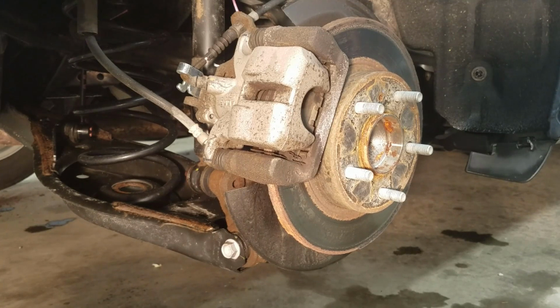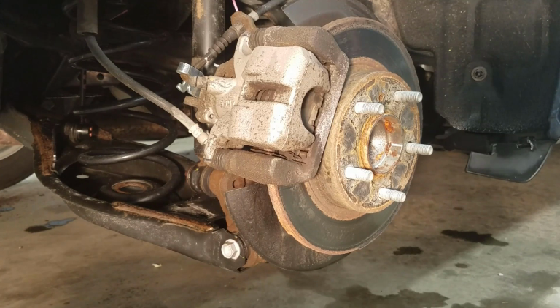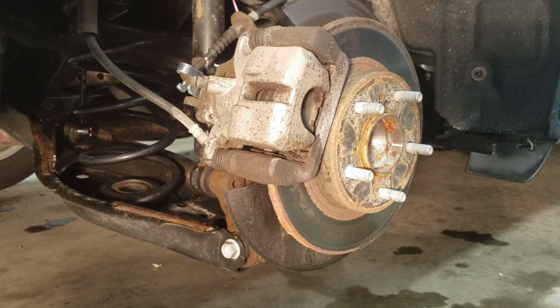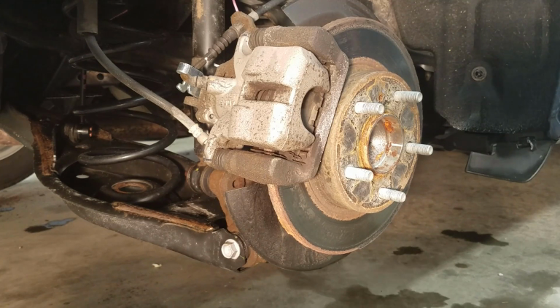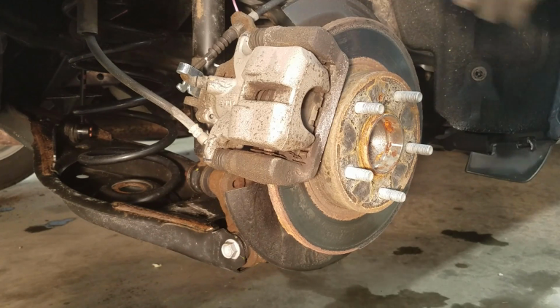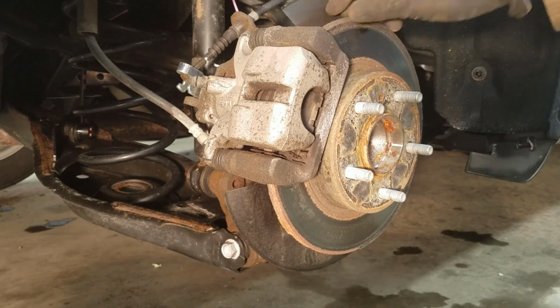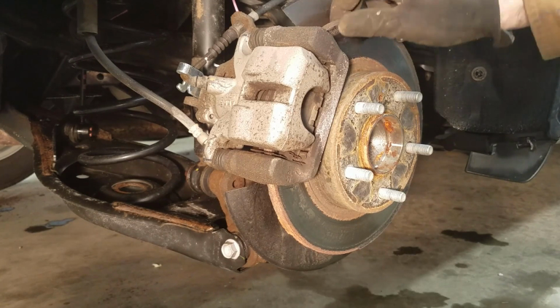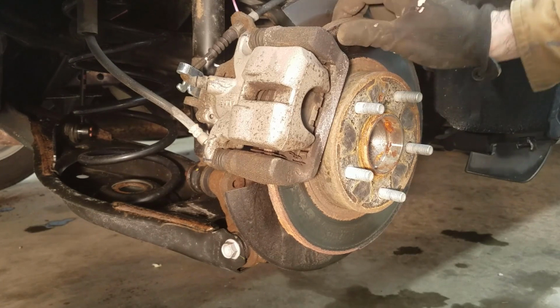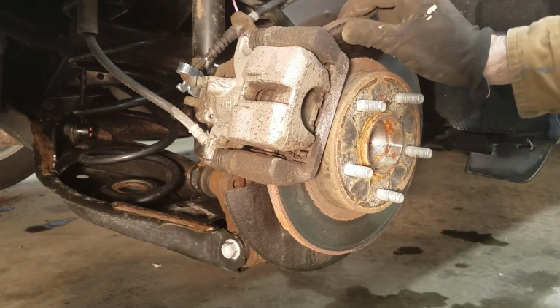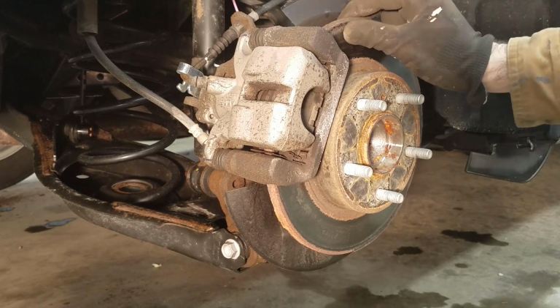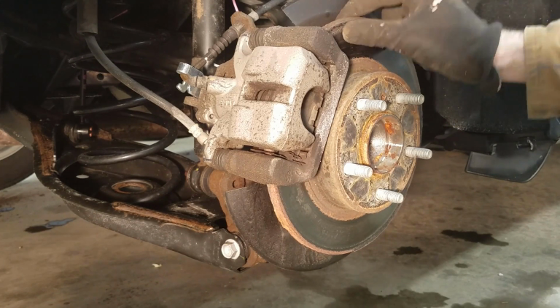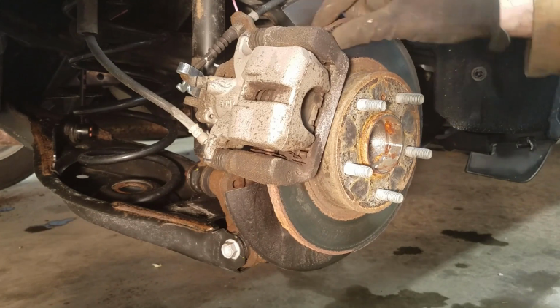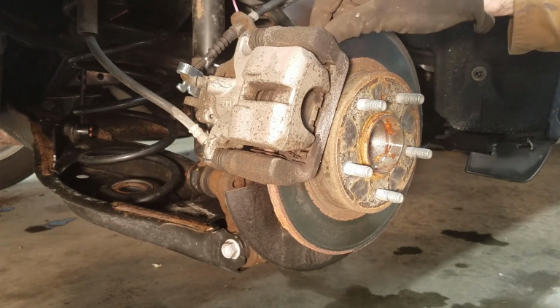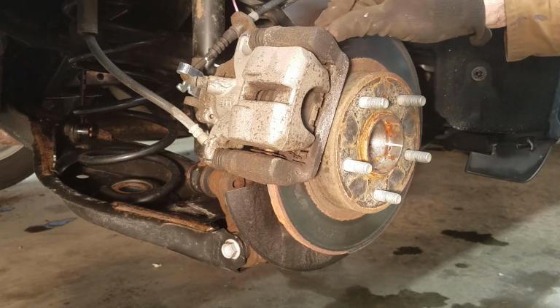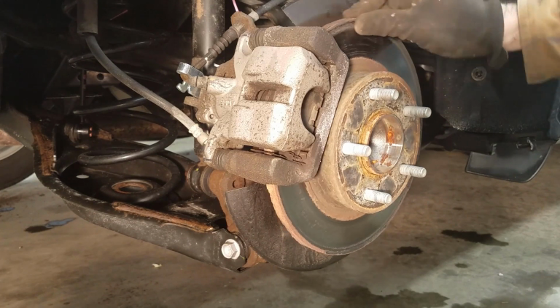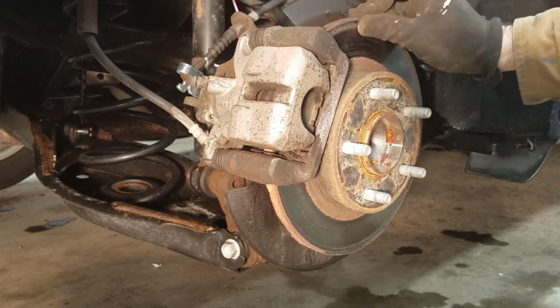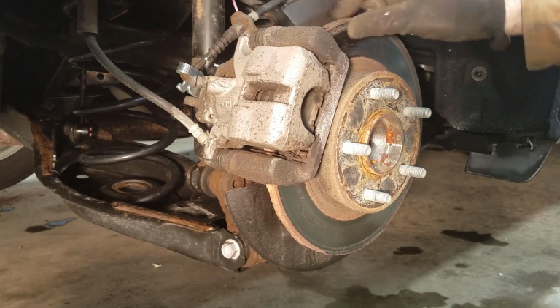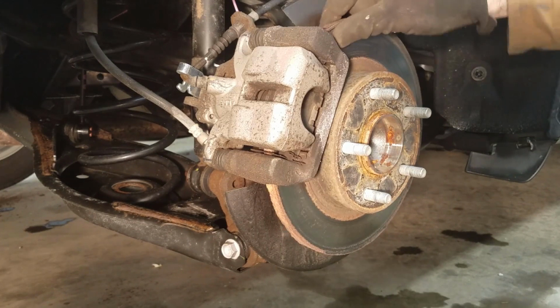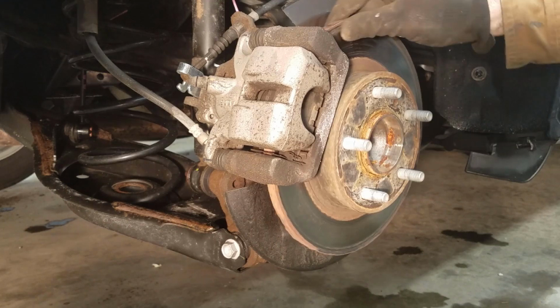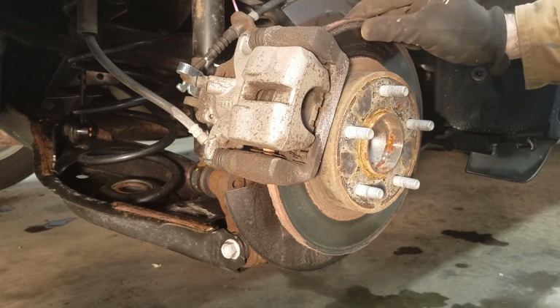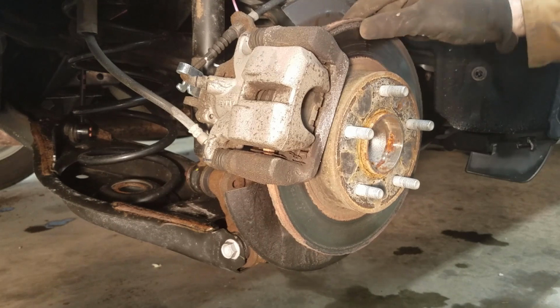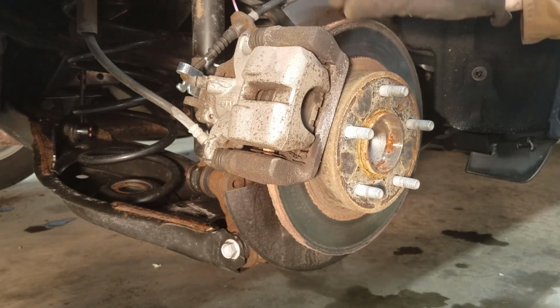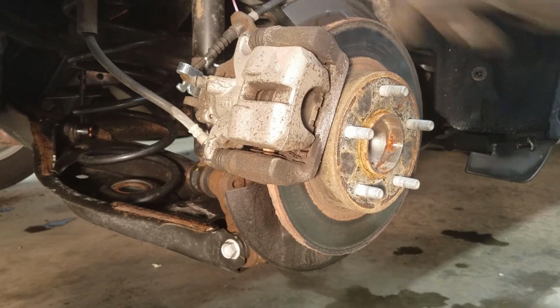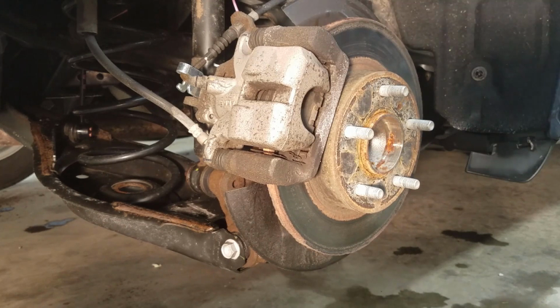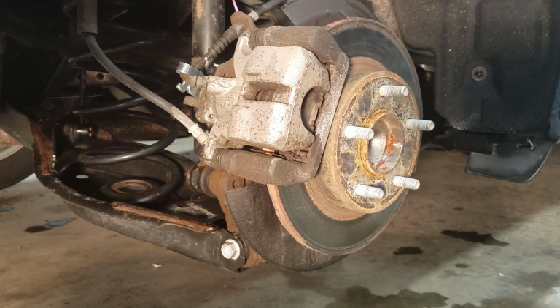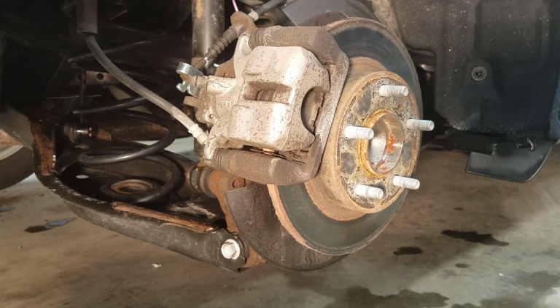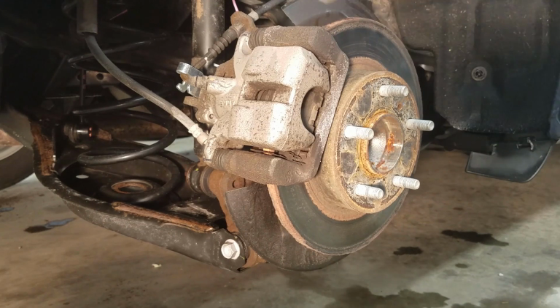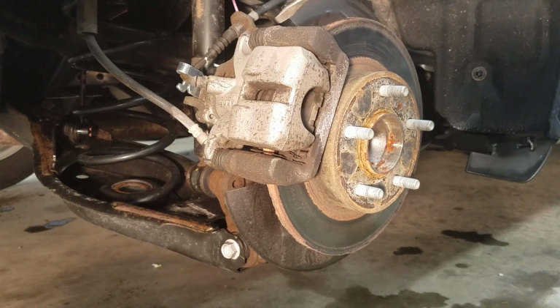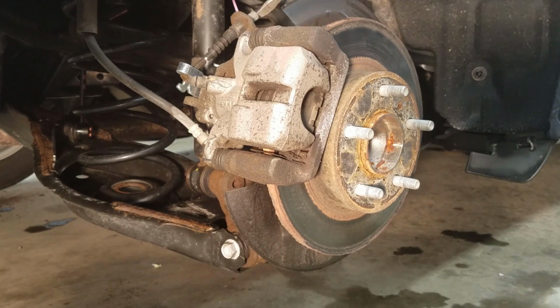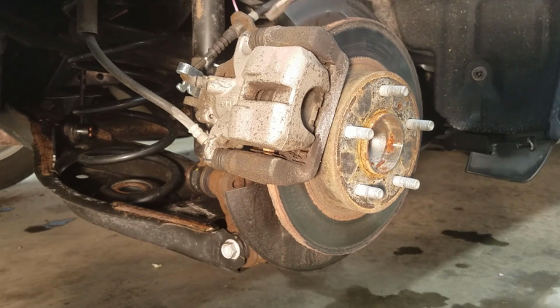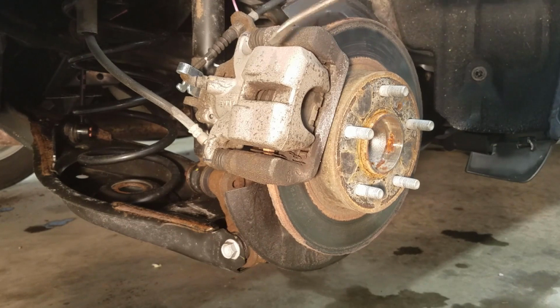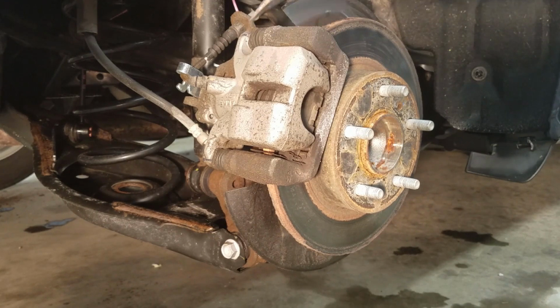How to change rear brakes and rotors on a 2015 Mazda 3.